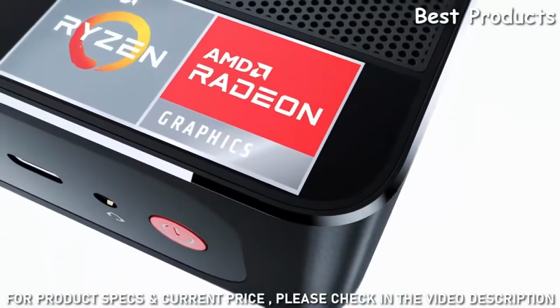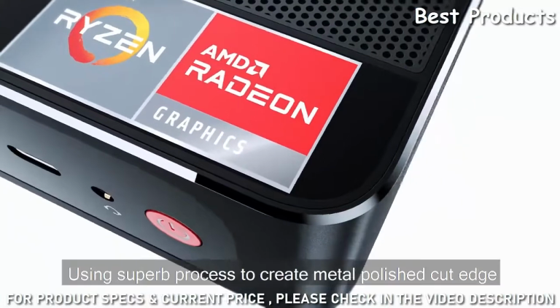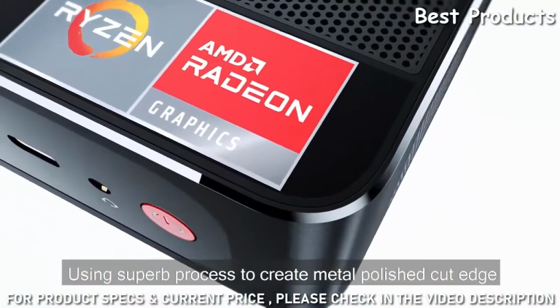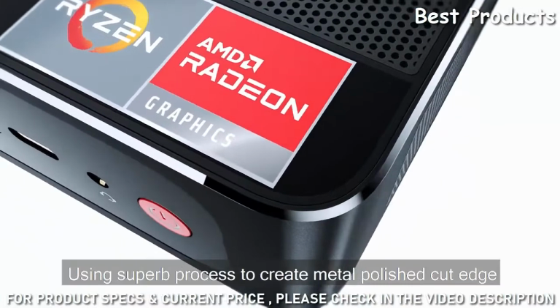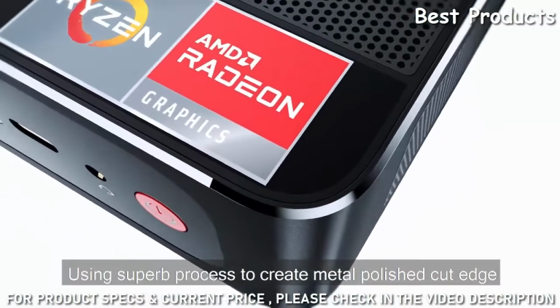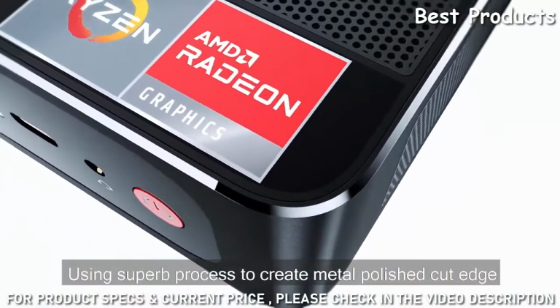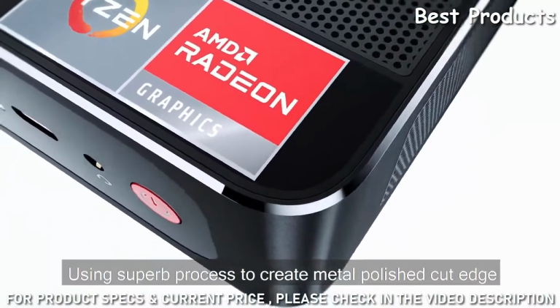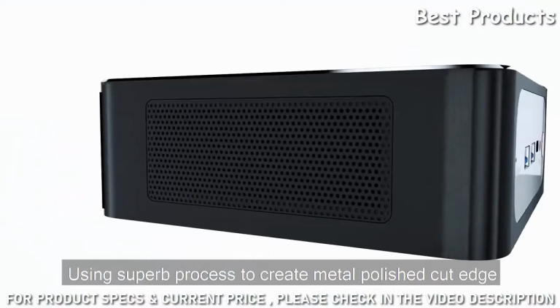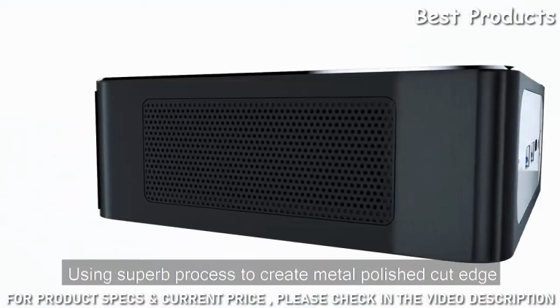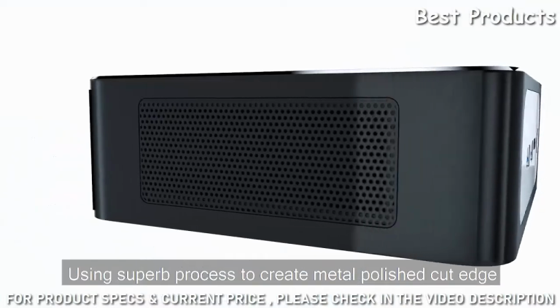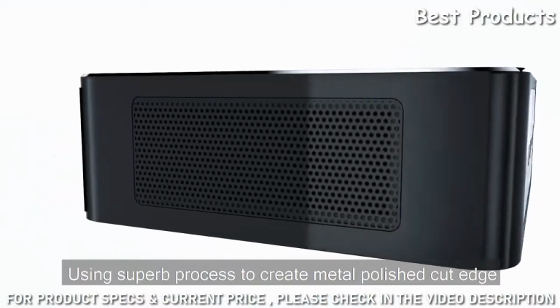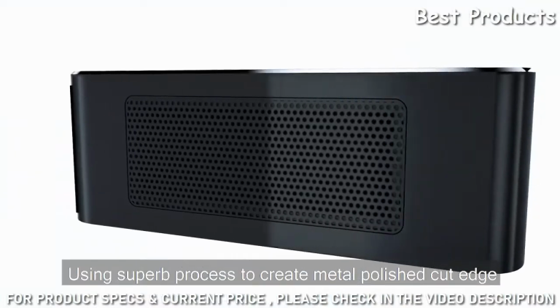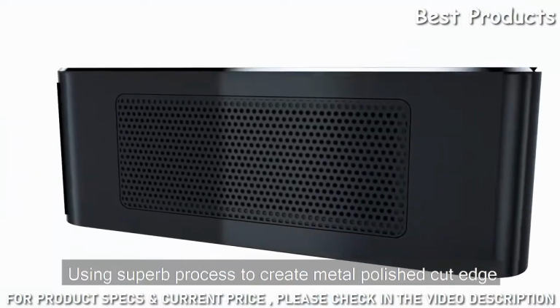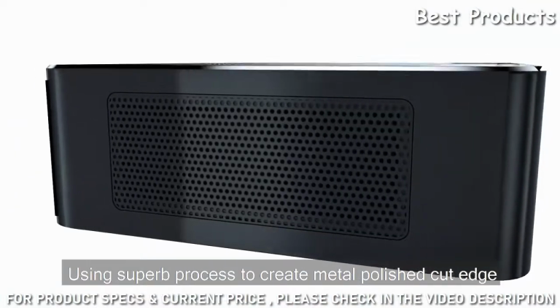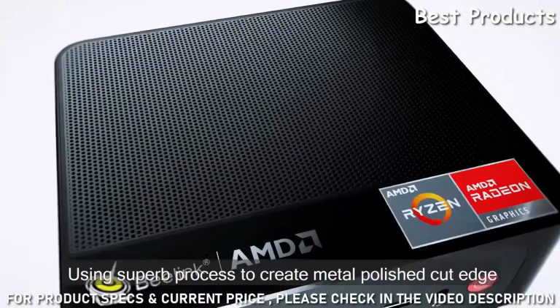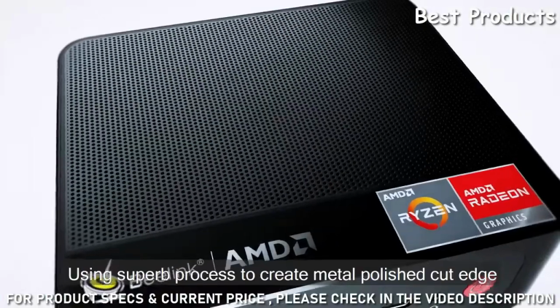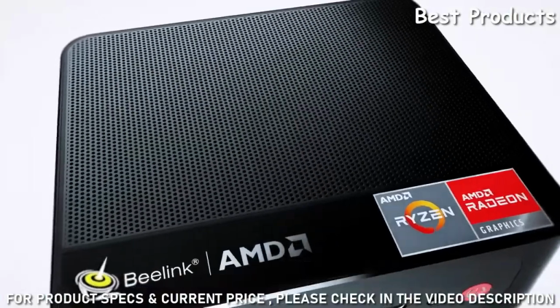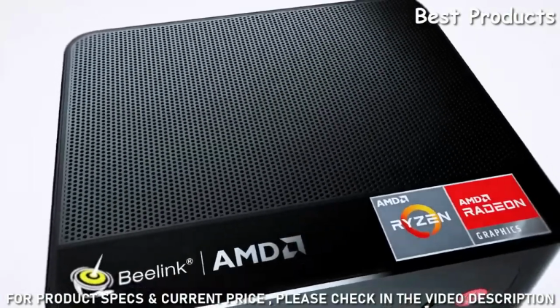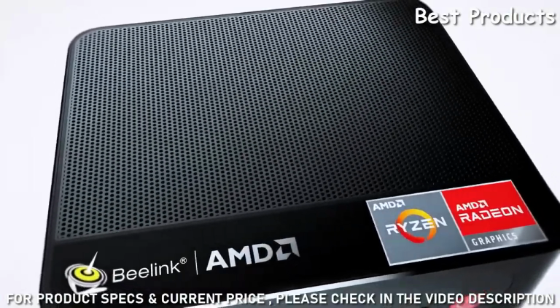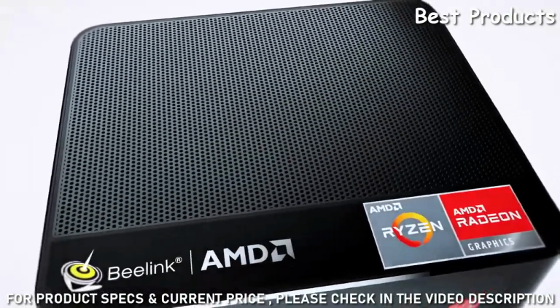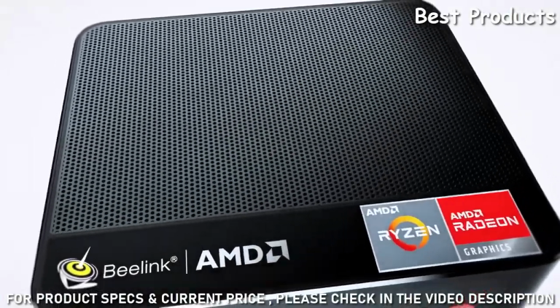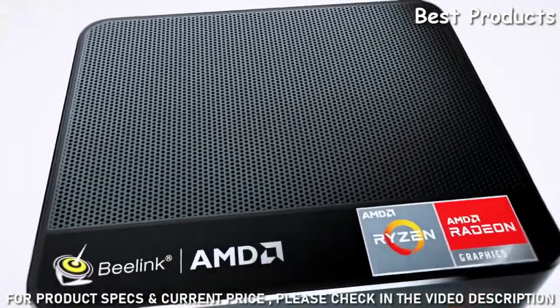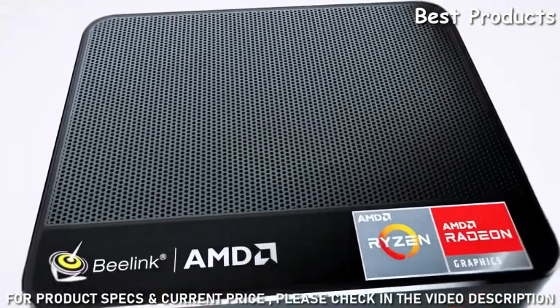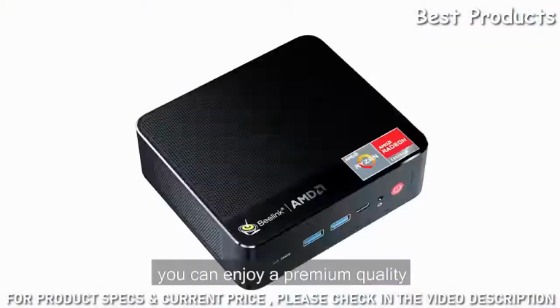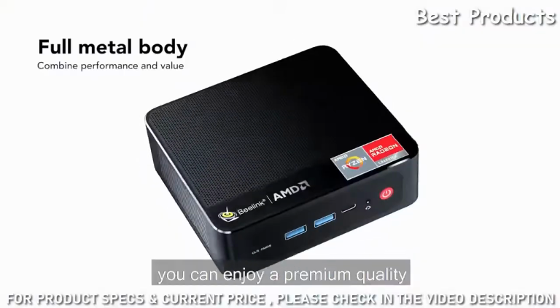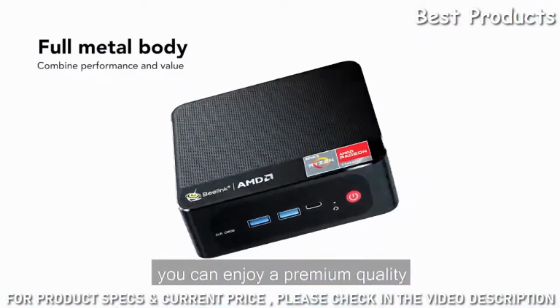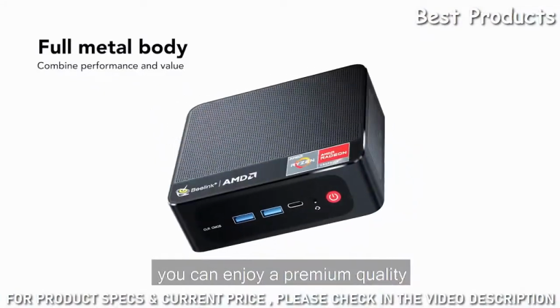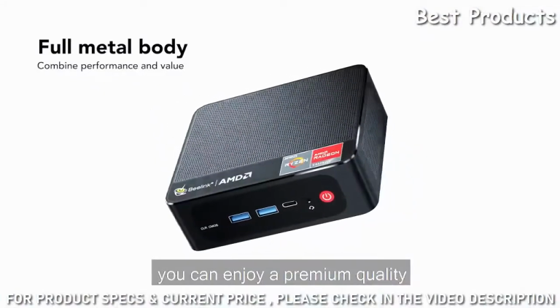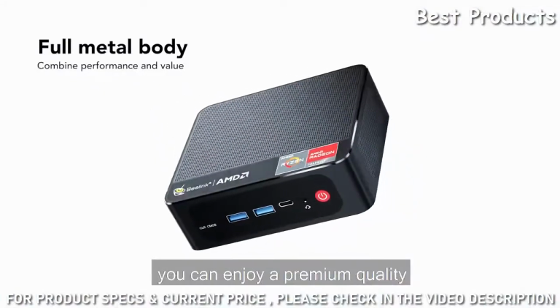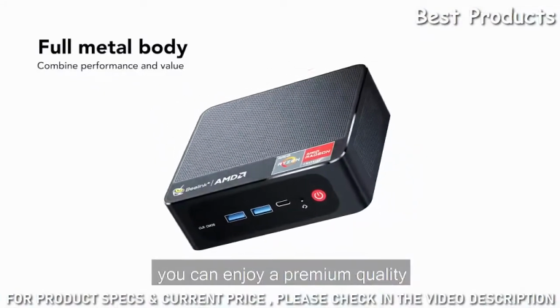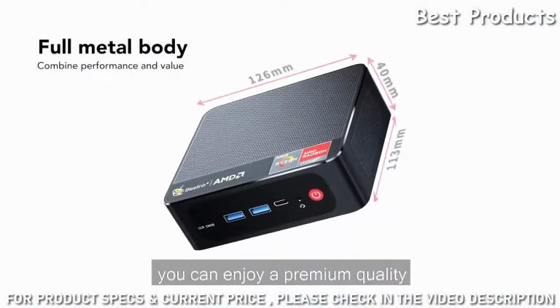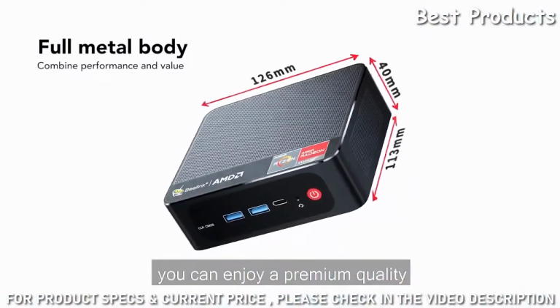Using a superb process to create a metal polished cut edge, you can enjoy a premium quality.